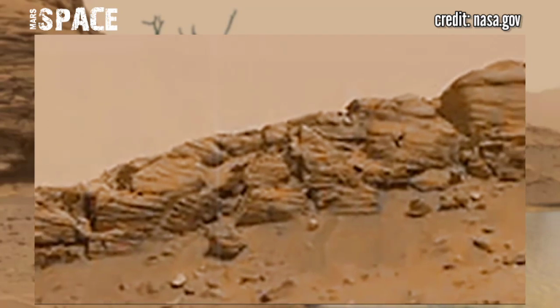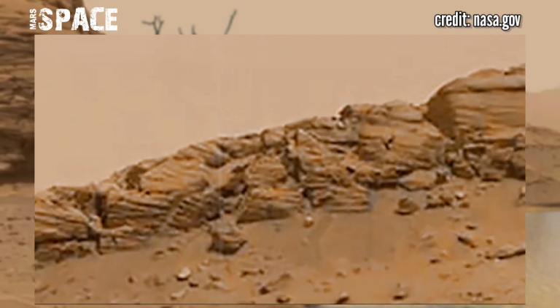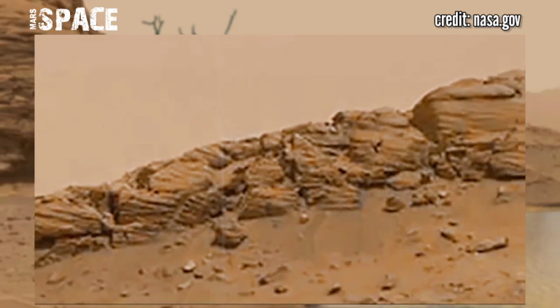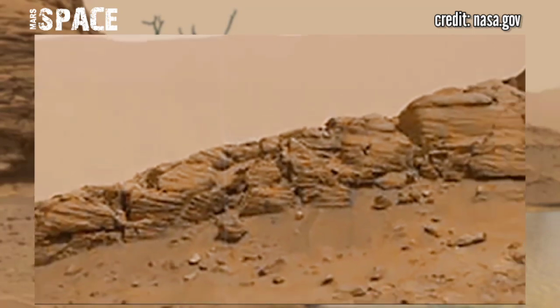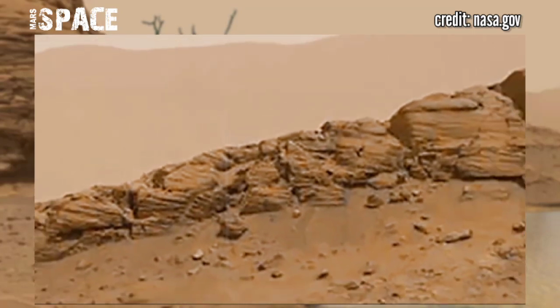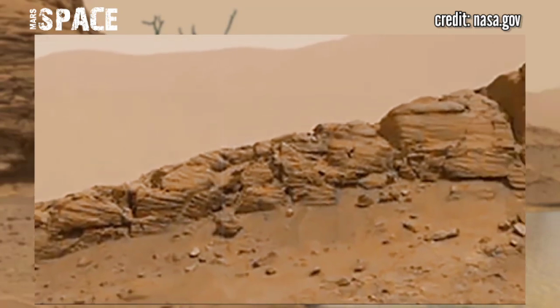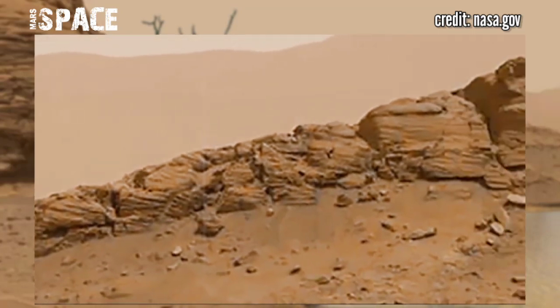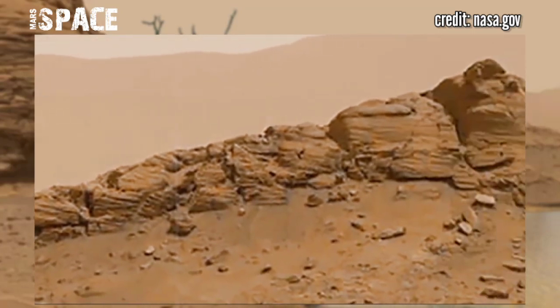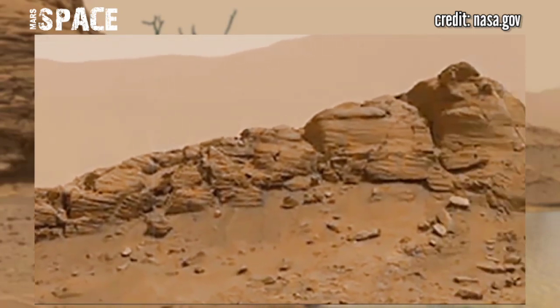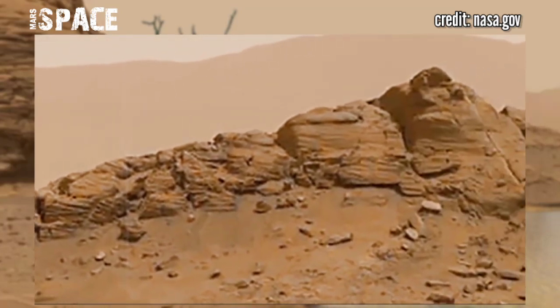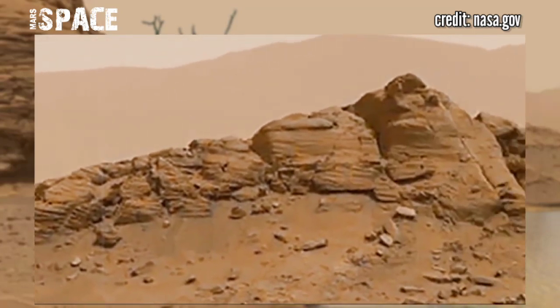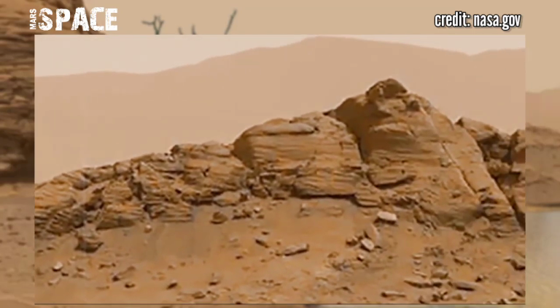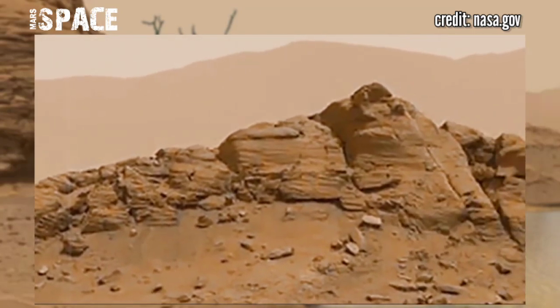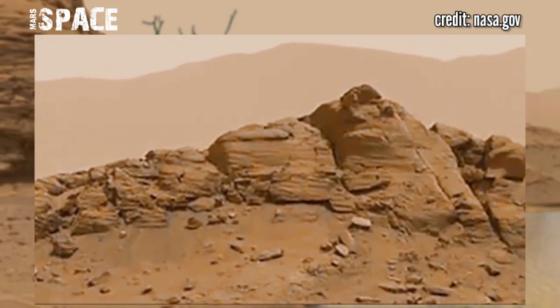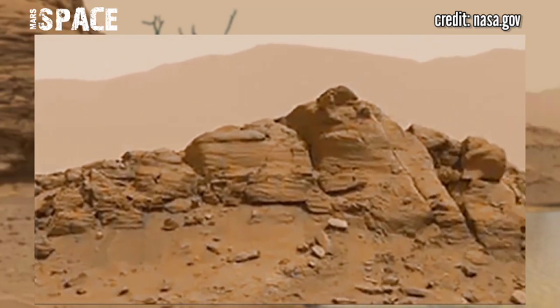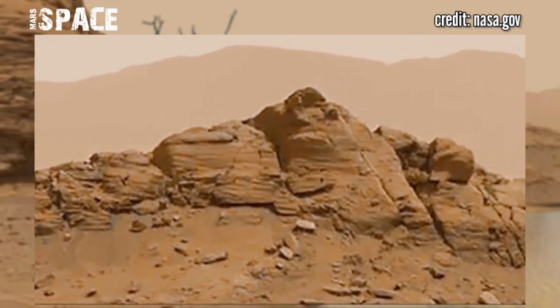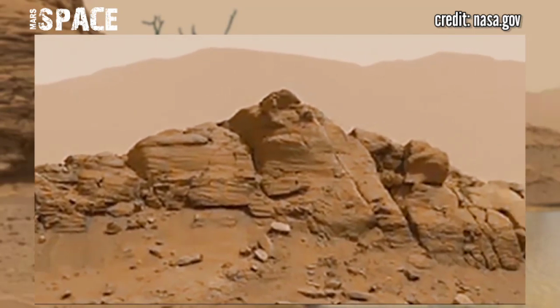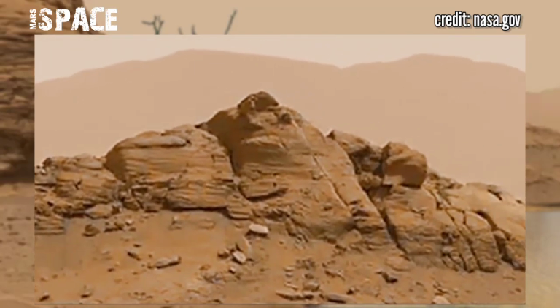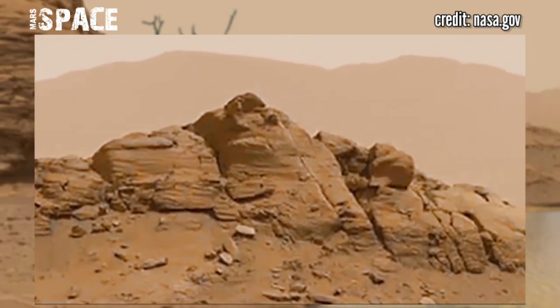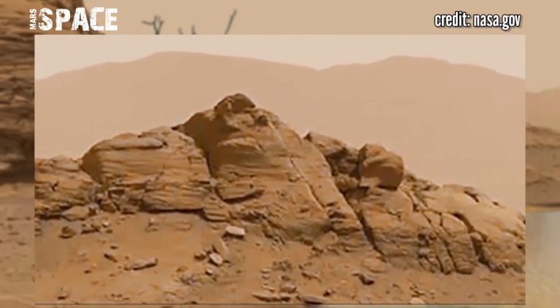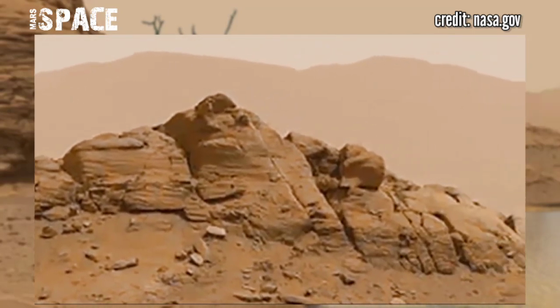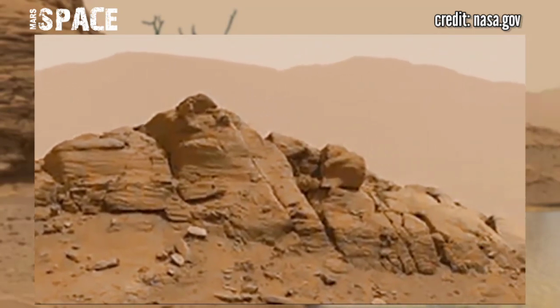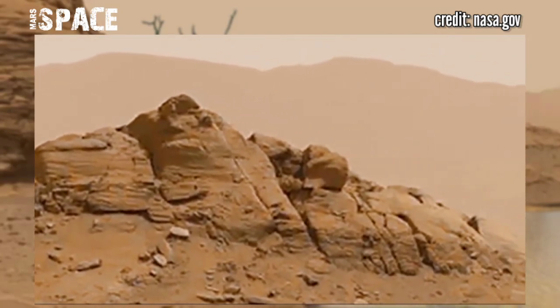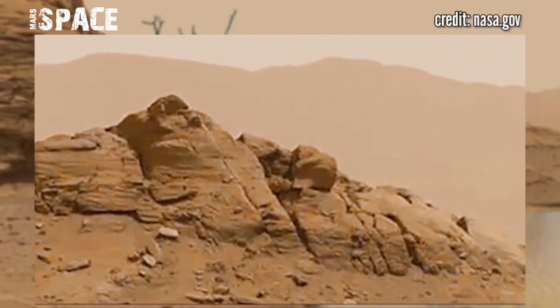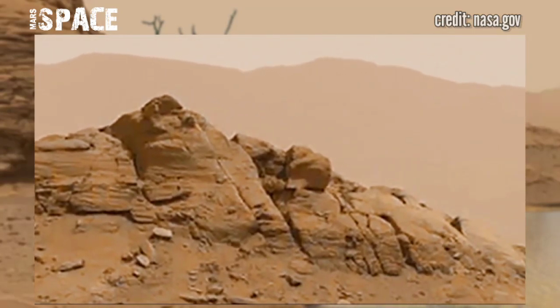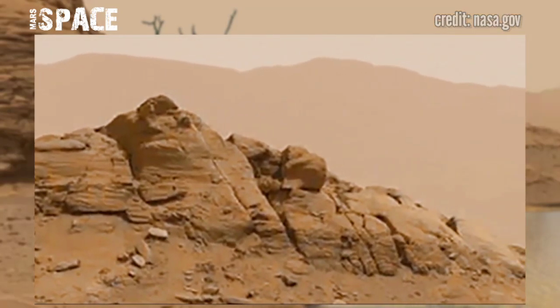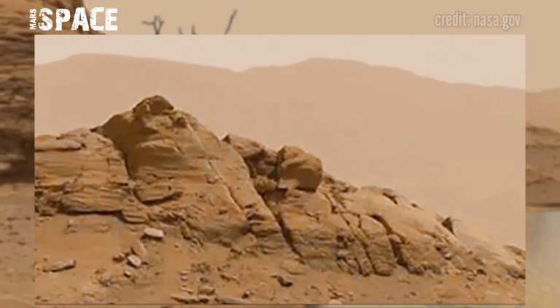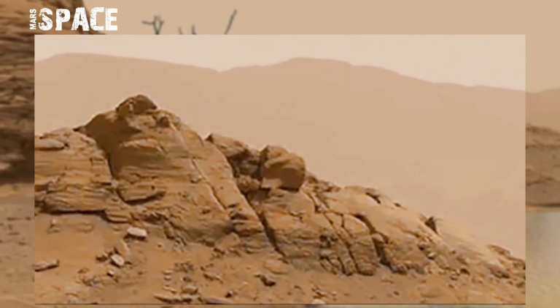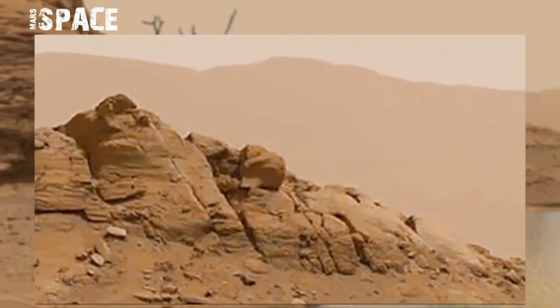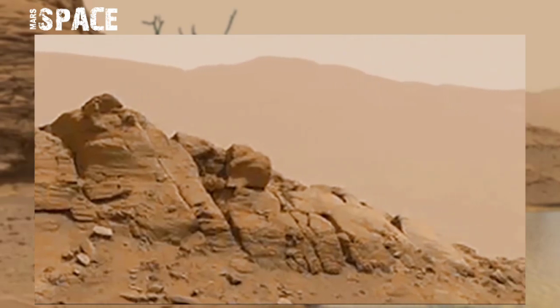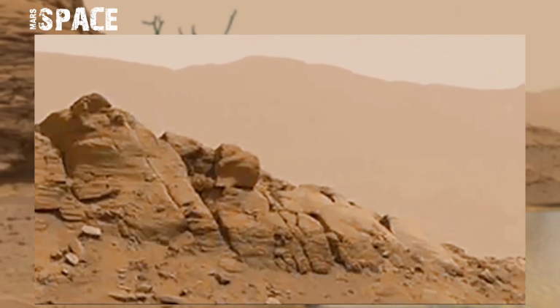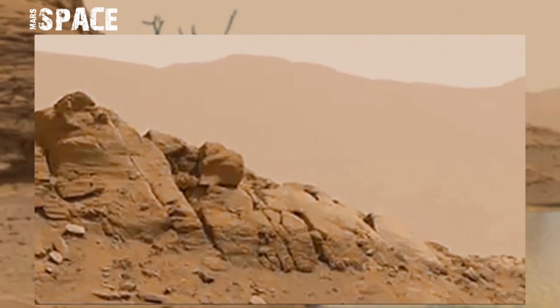What are your thoughts about life on Mars? Please let me know right now. Like the video and share it with your best friends.